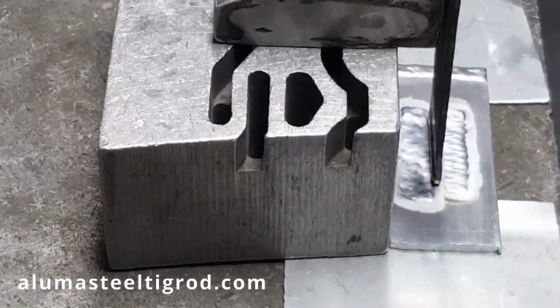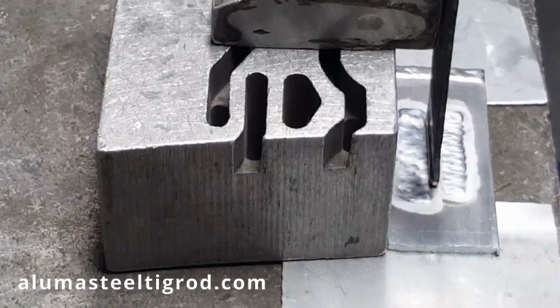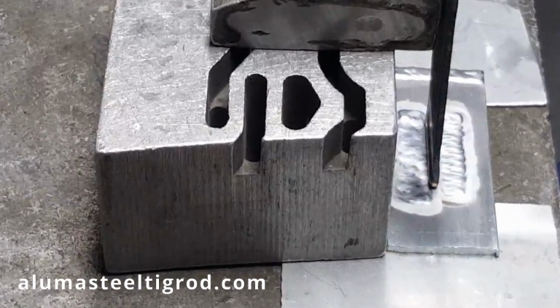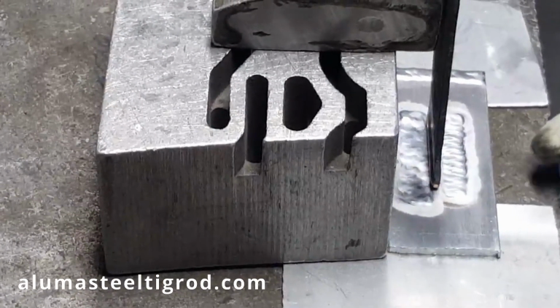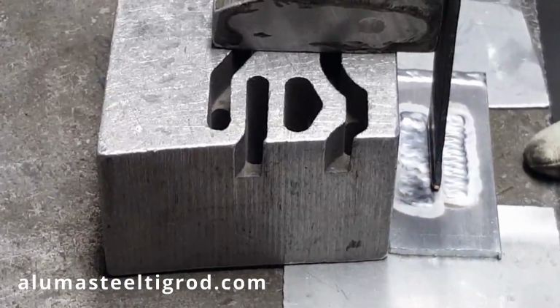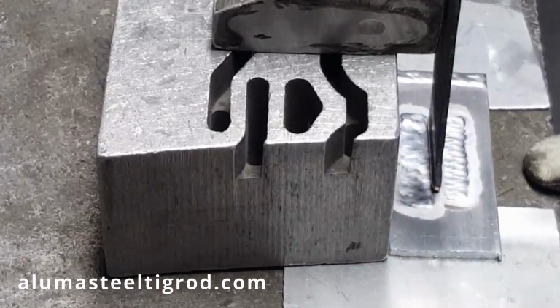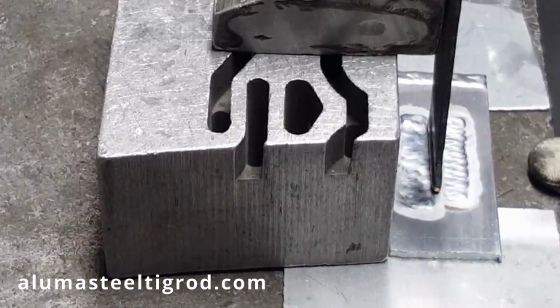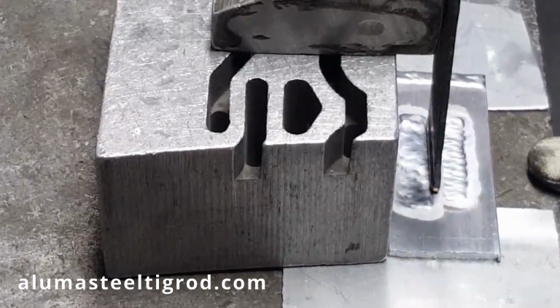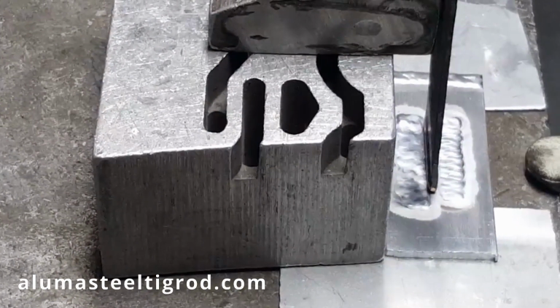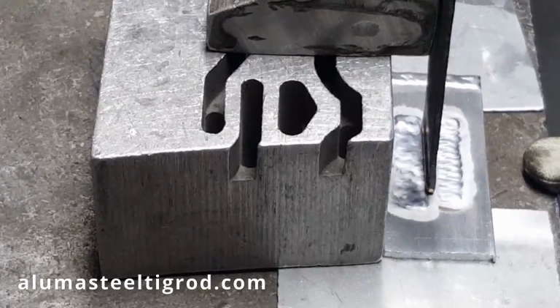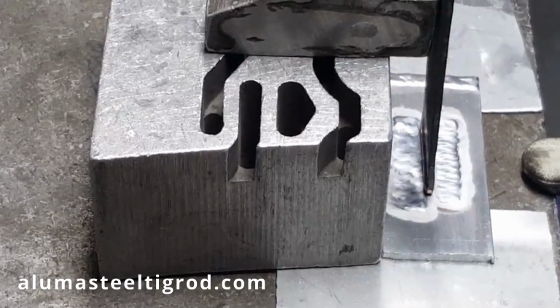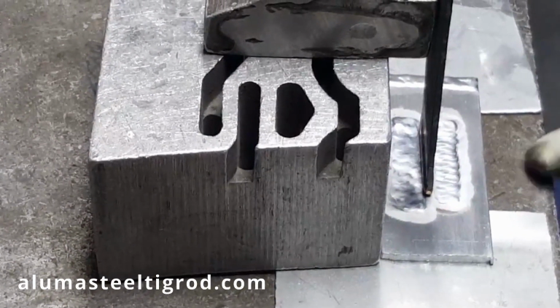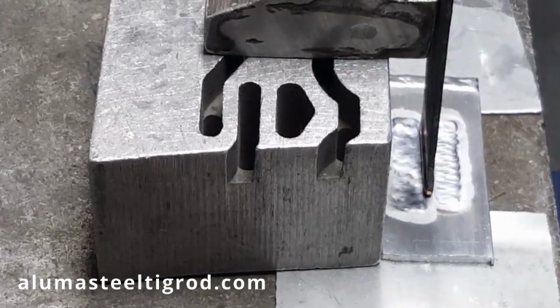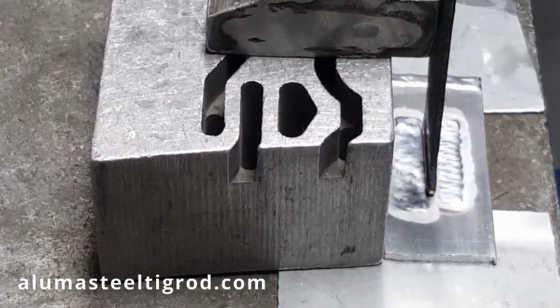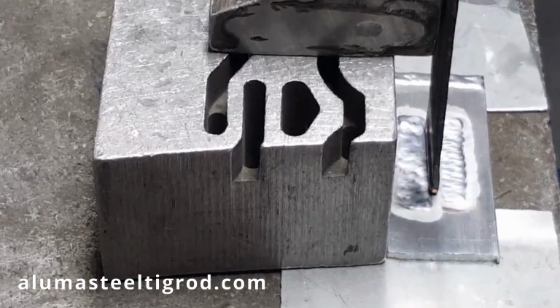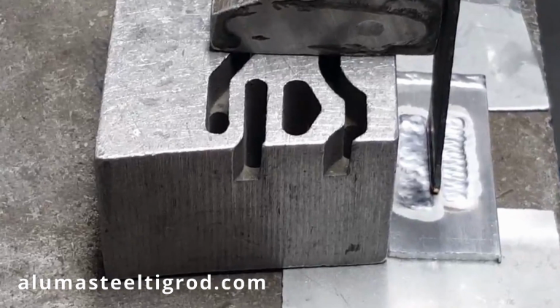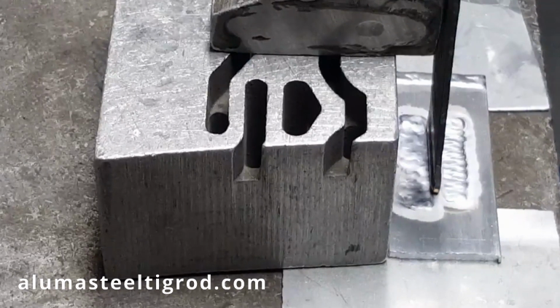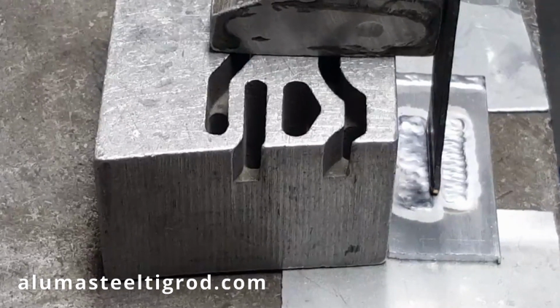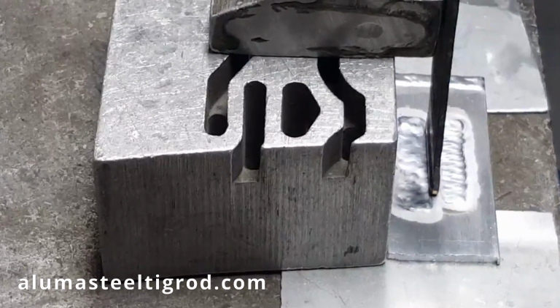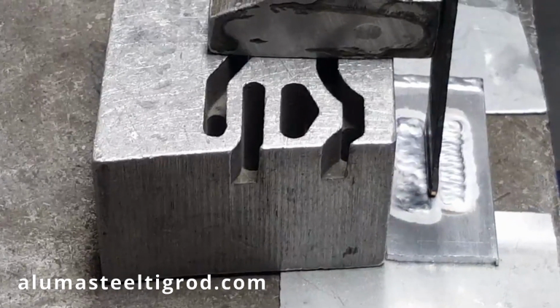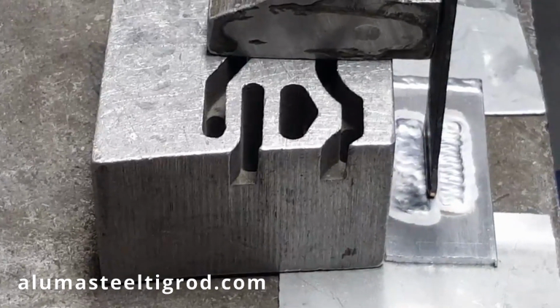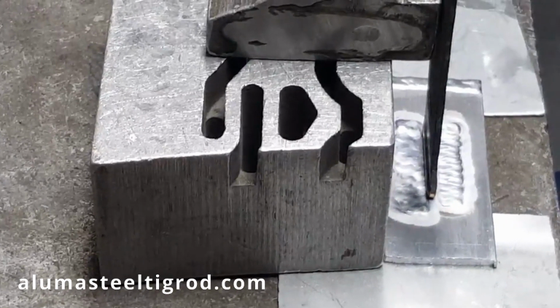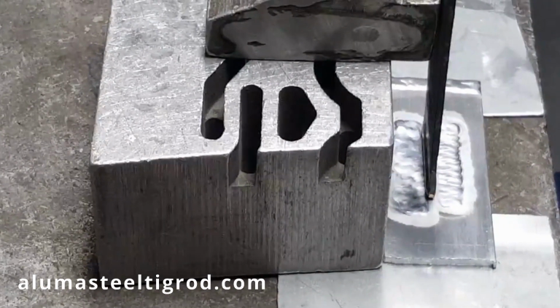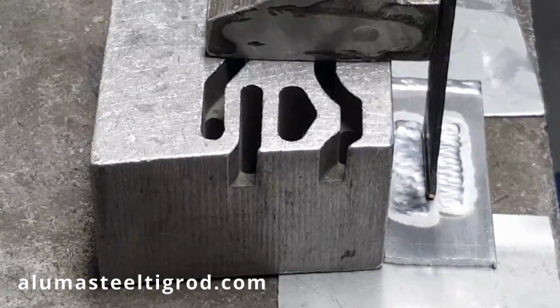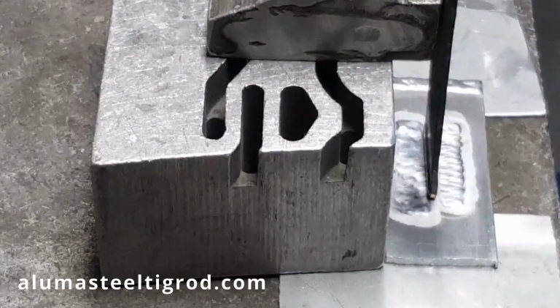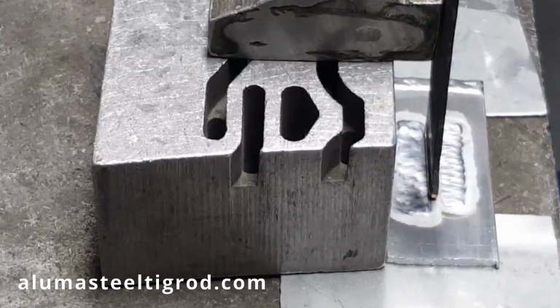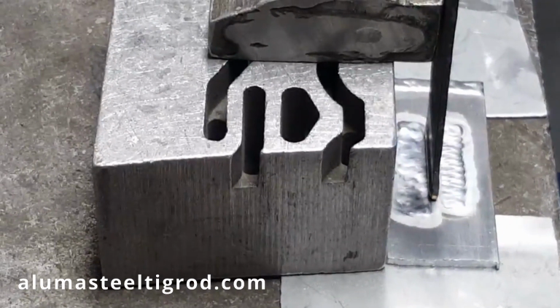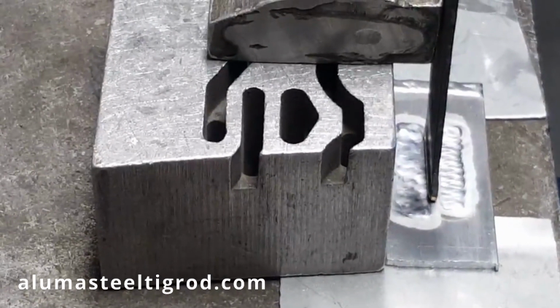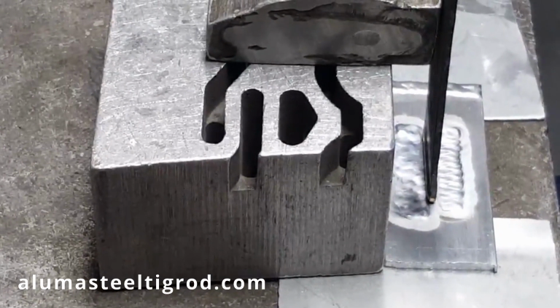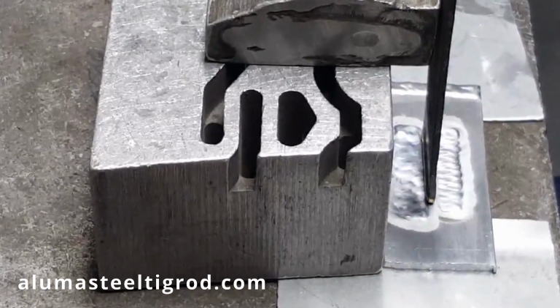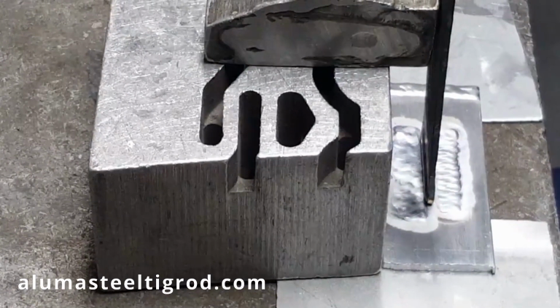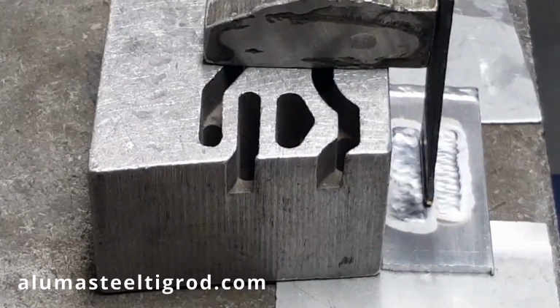I got the part raised a little bit from the table, because this is actually a very thick table — this way it doesn't rob my heat. Okay, so let's get started.